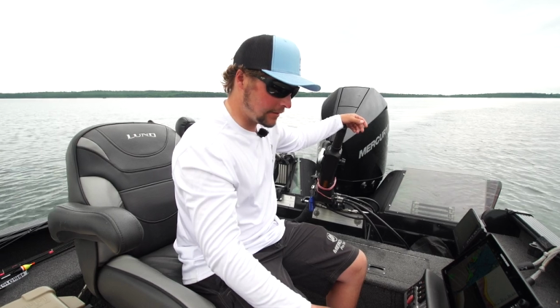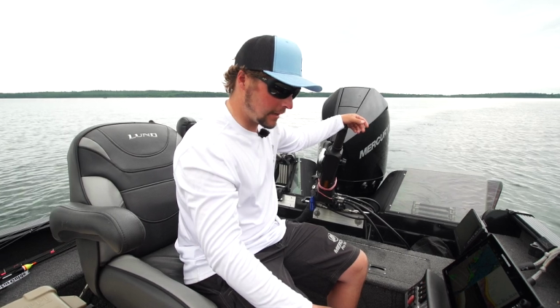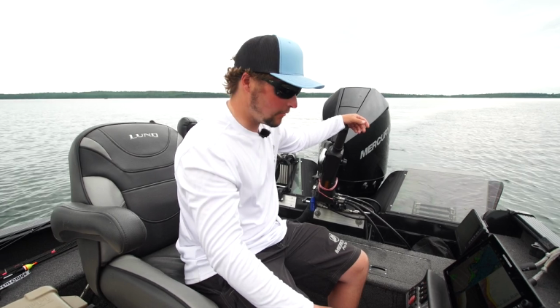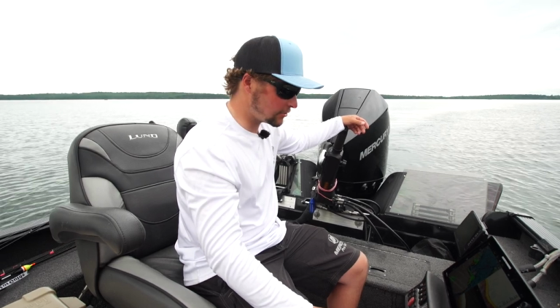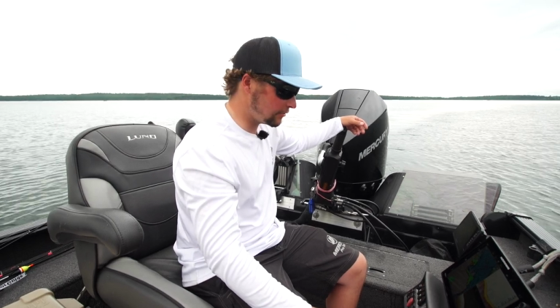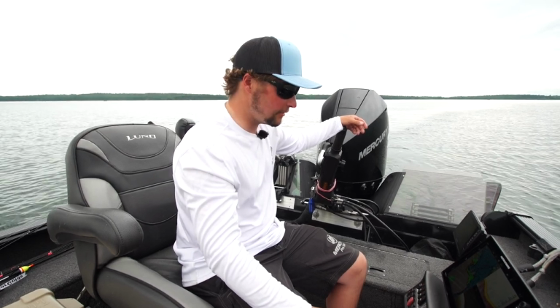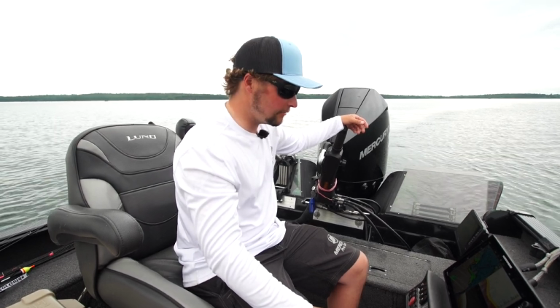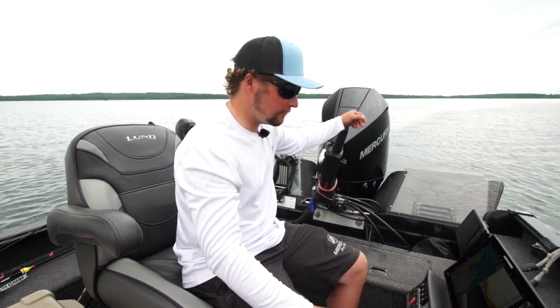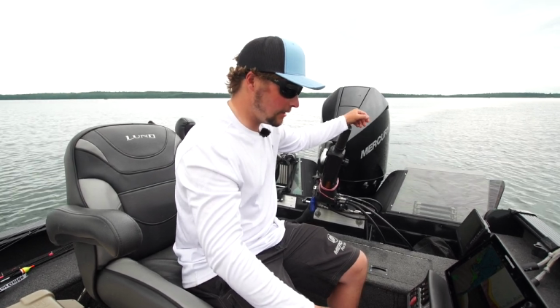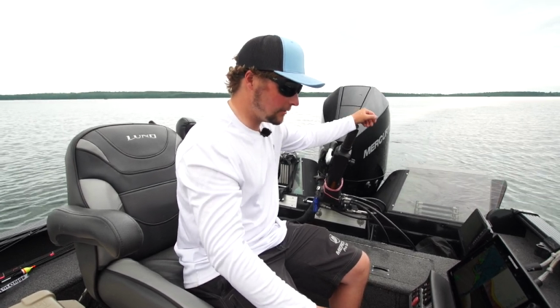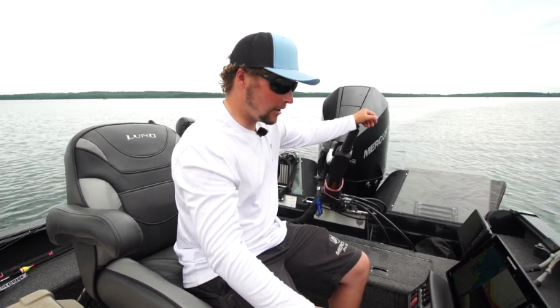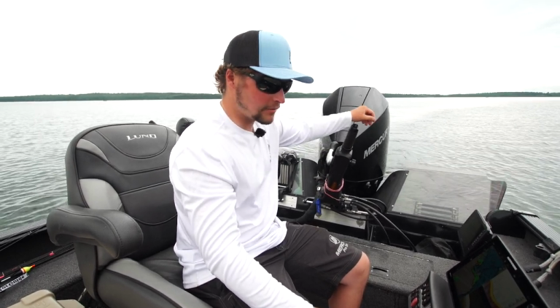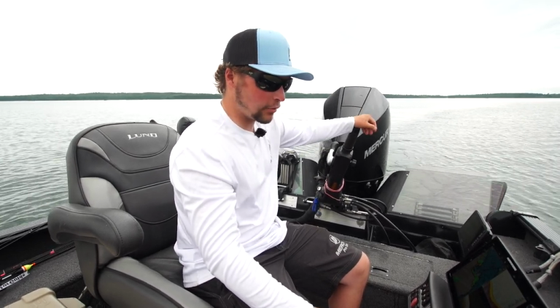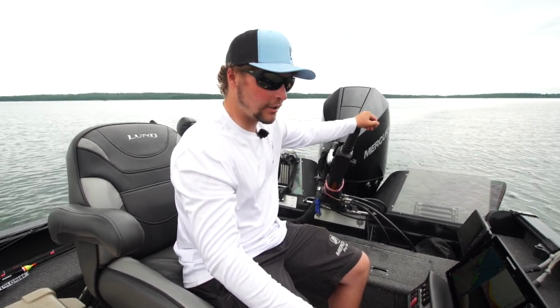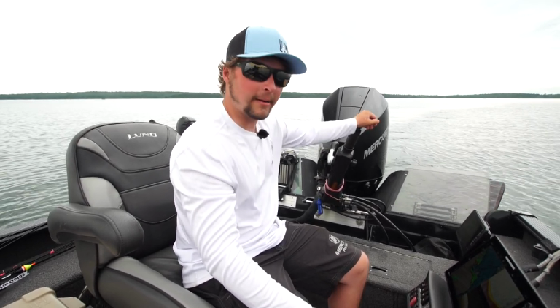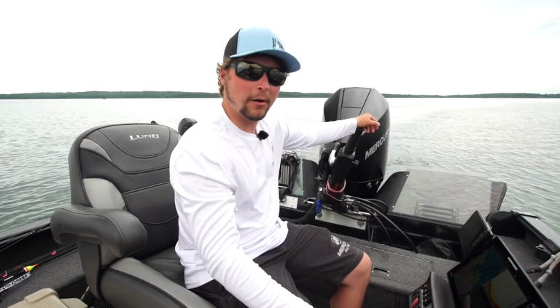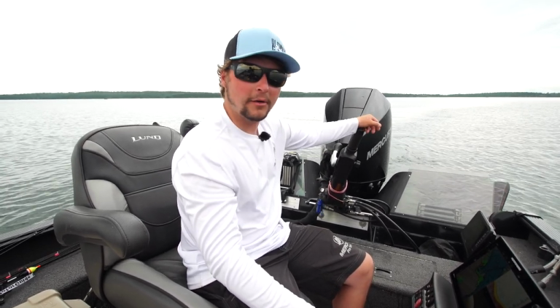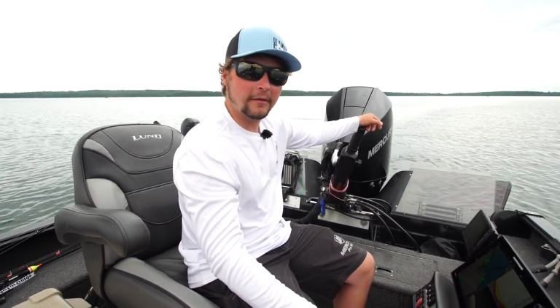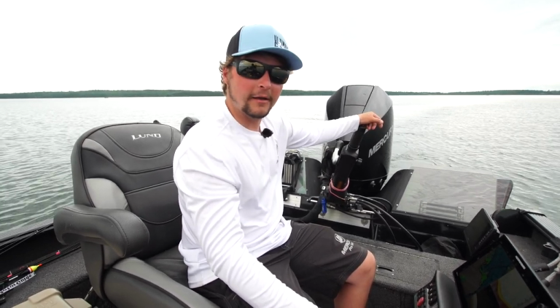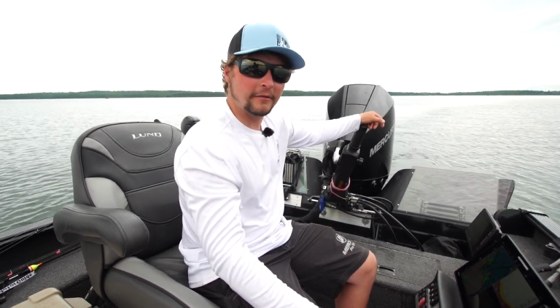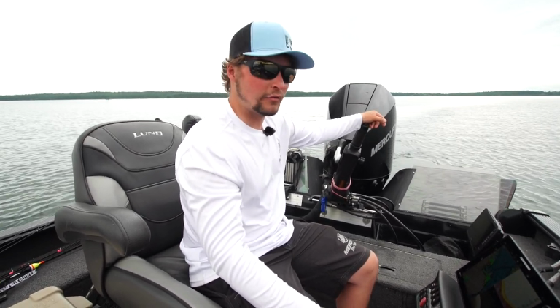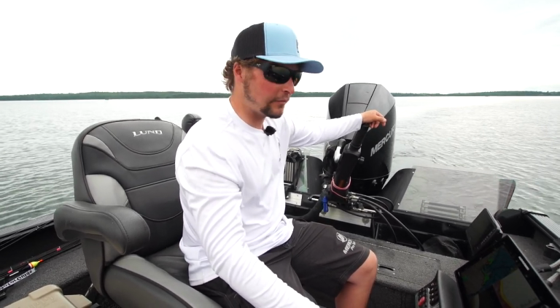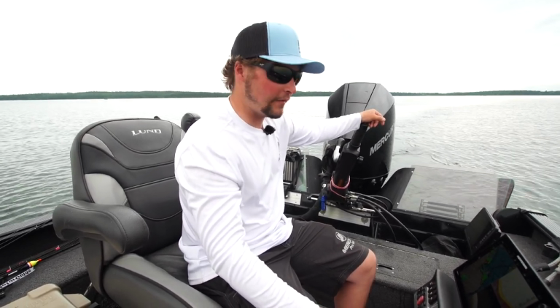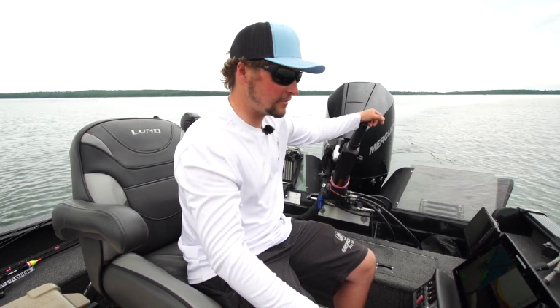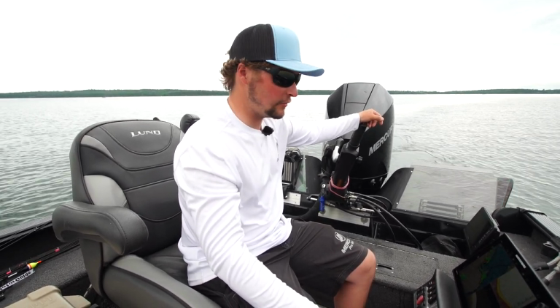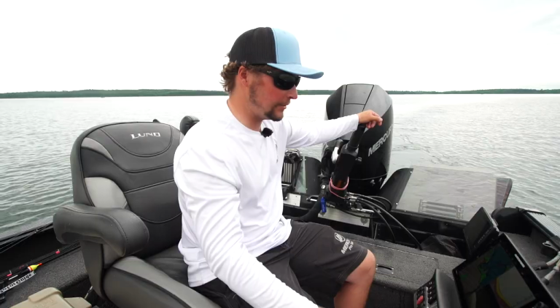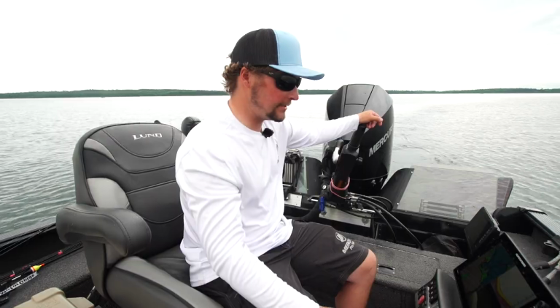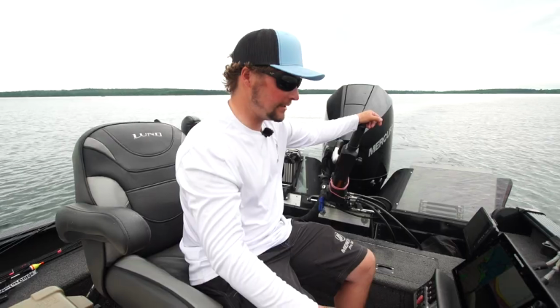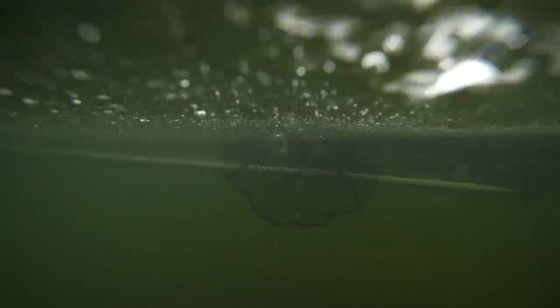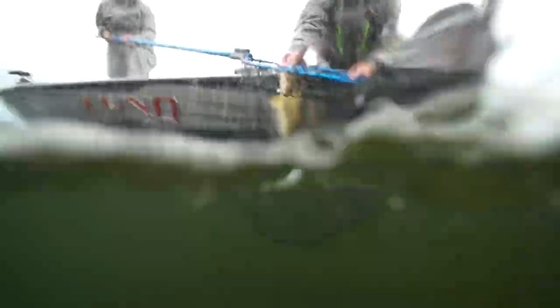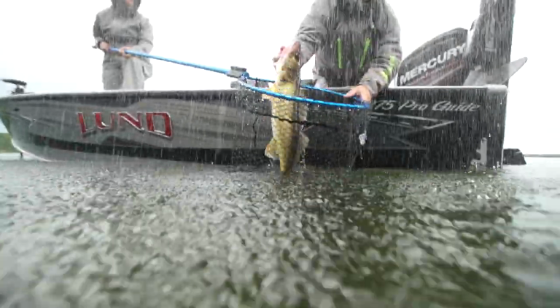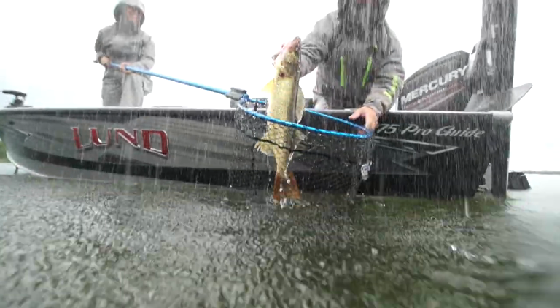I want to show you a new Lund Sport Track mount that is super fast and super easy. Let's check it out.